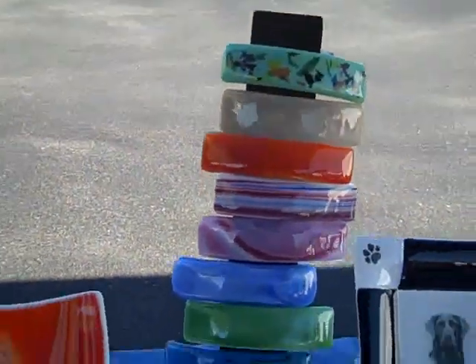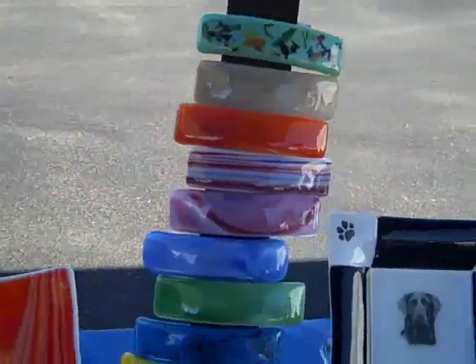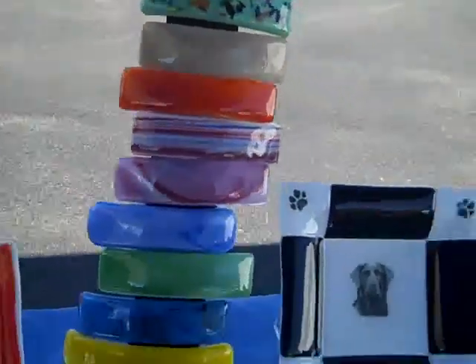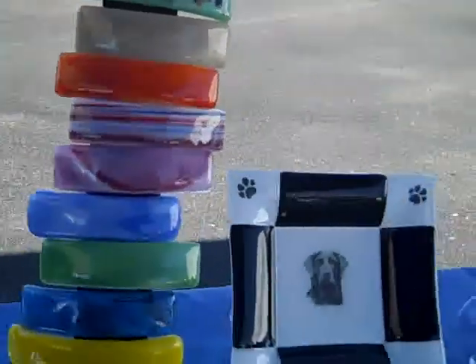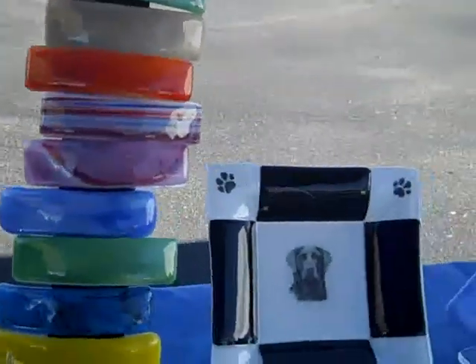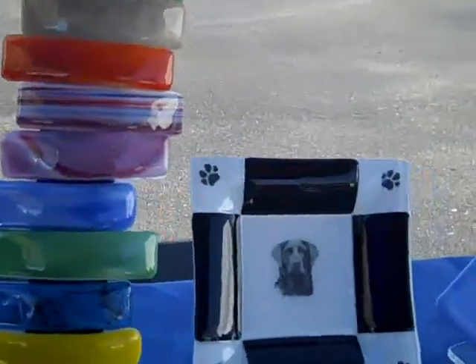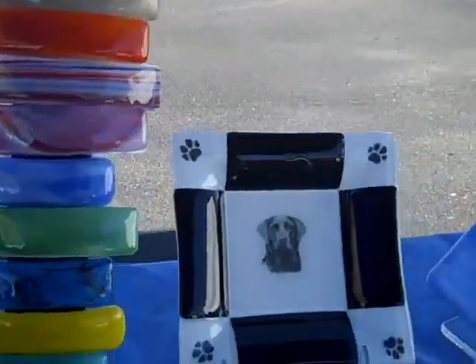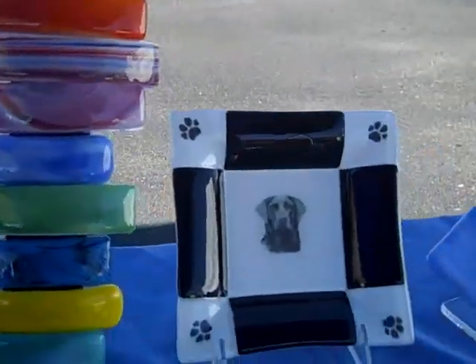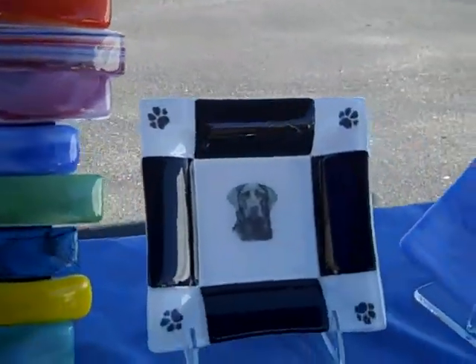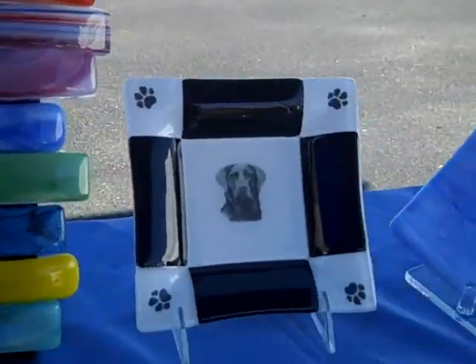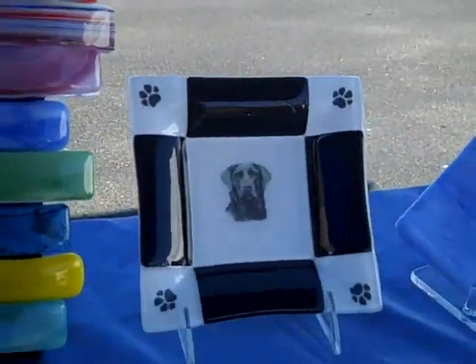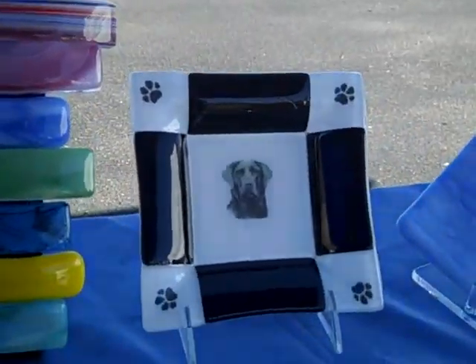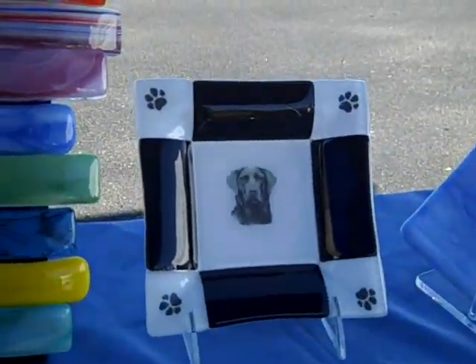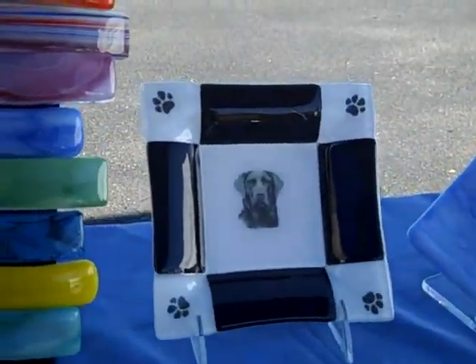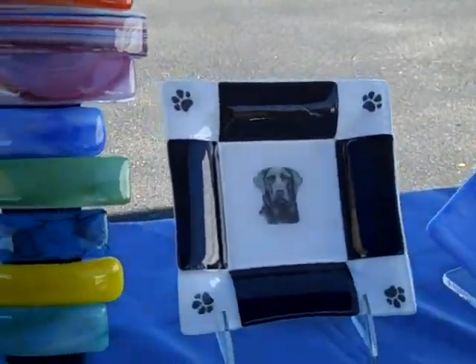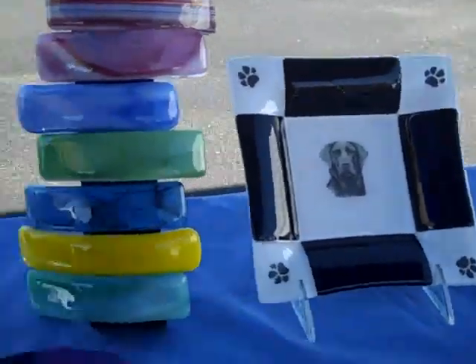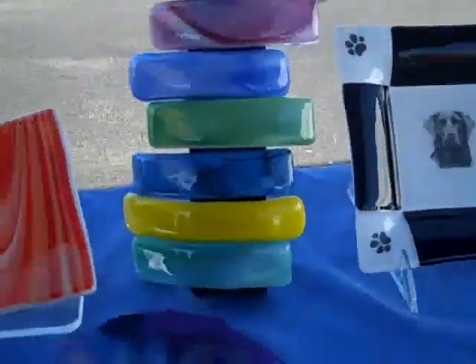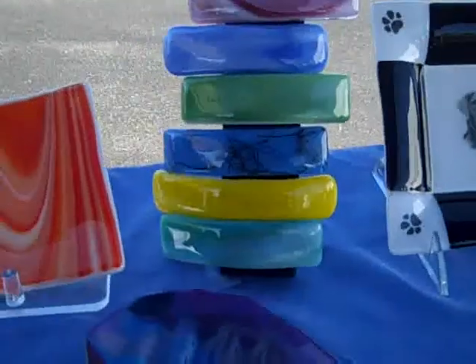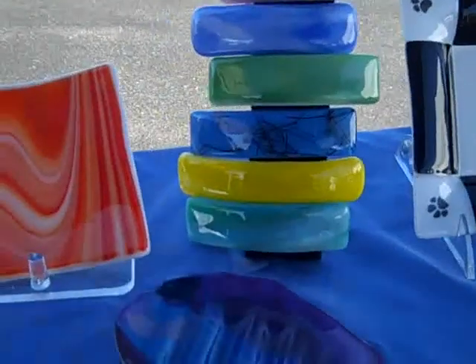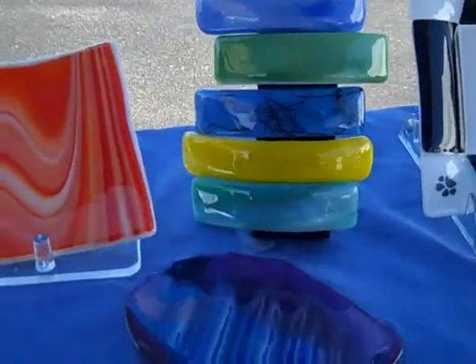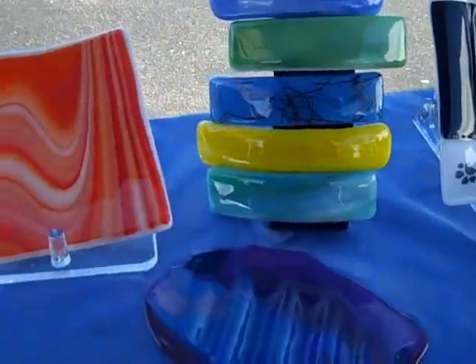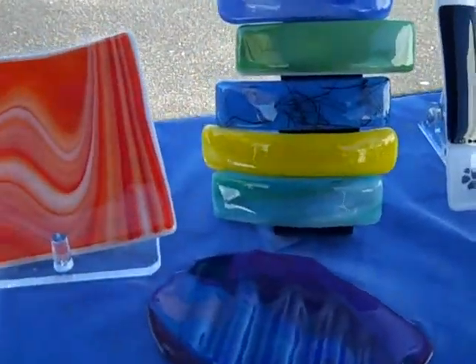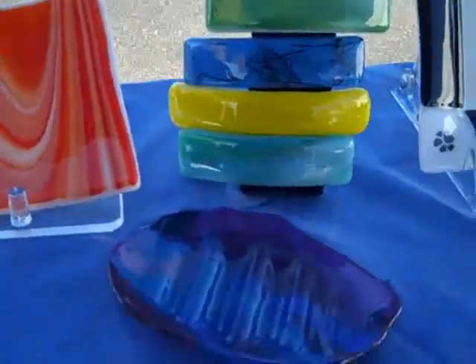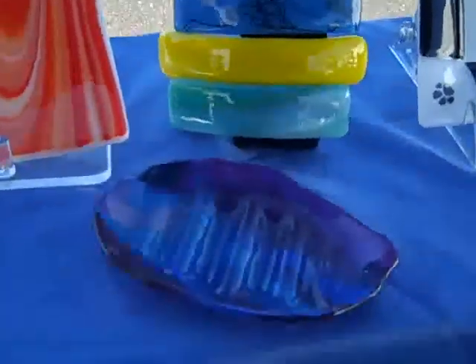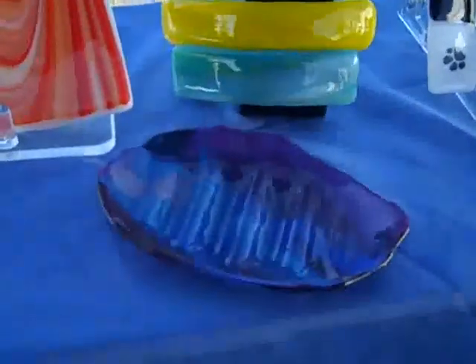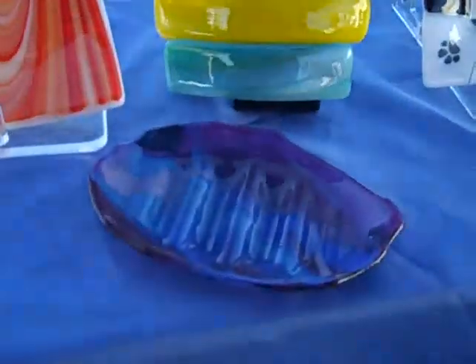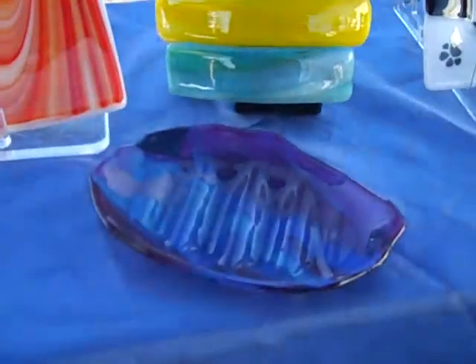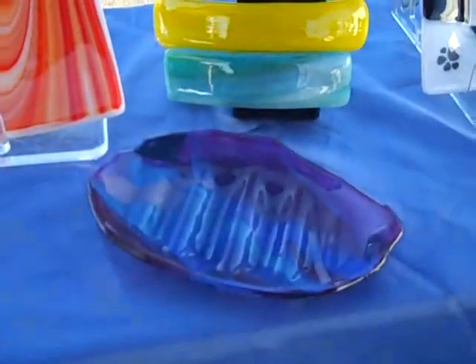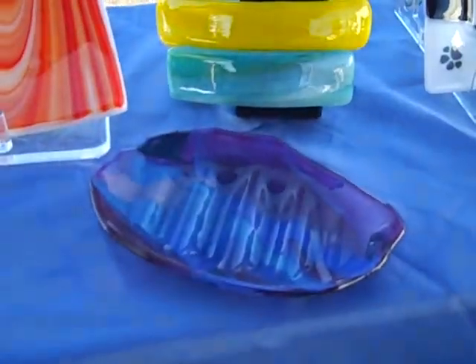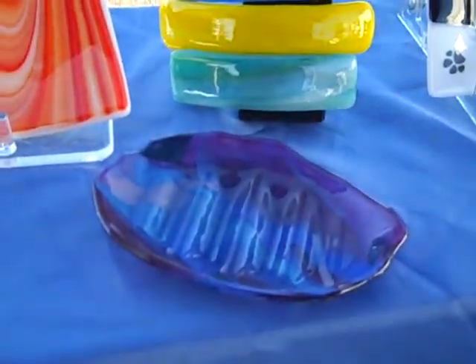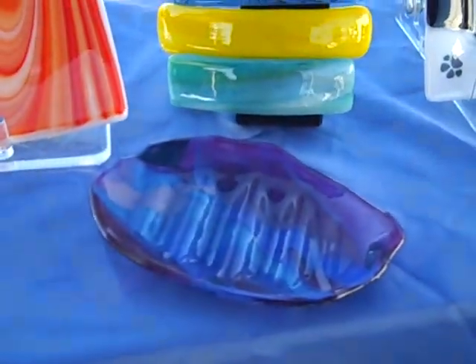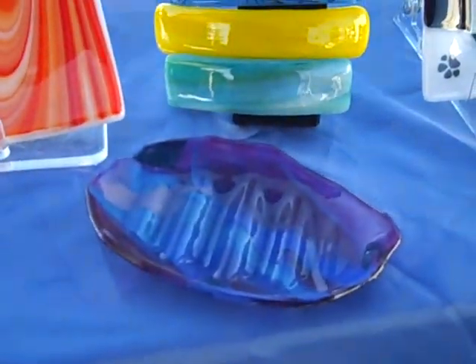How much do those run? Those run $20. And then the dishes next to them, which are five inches across, run $10.